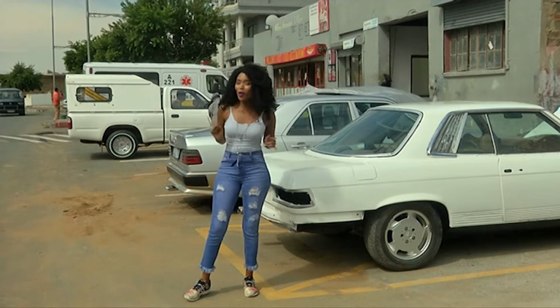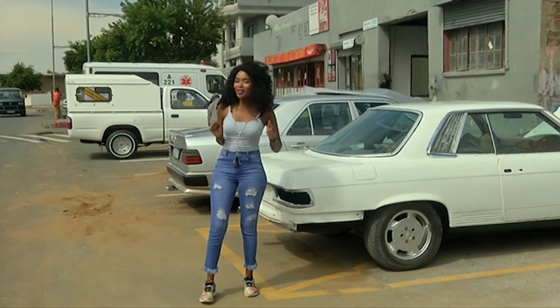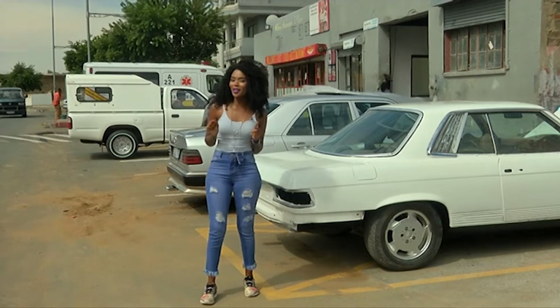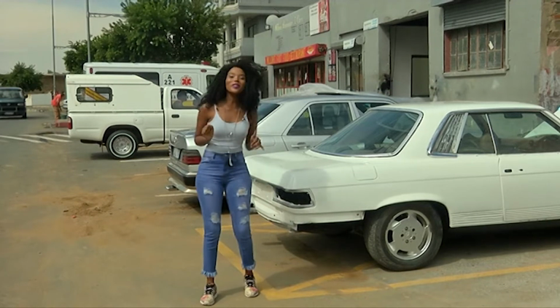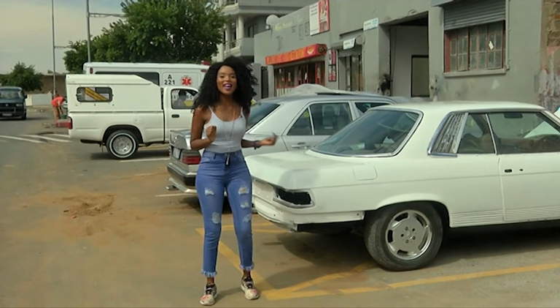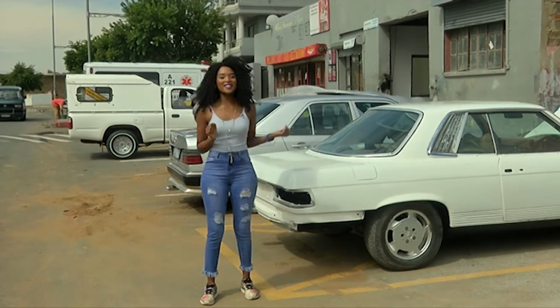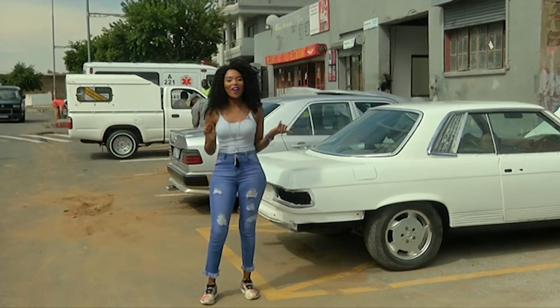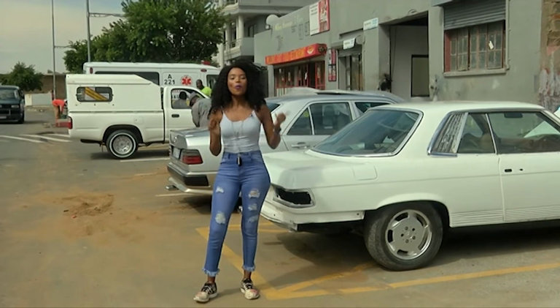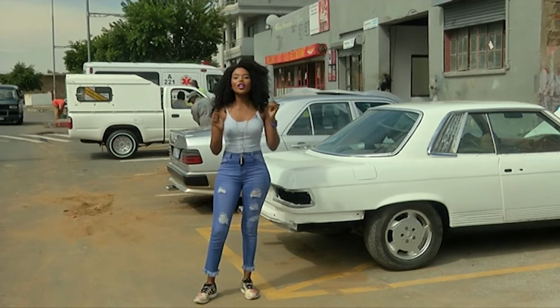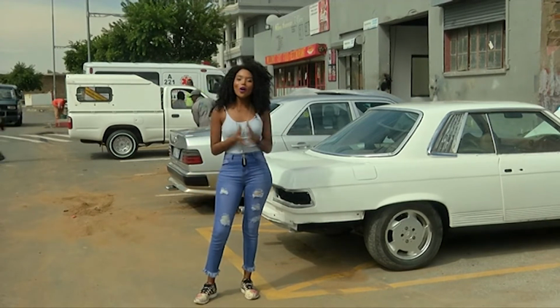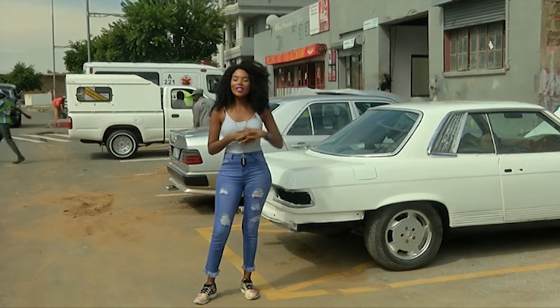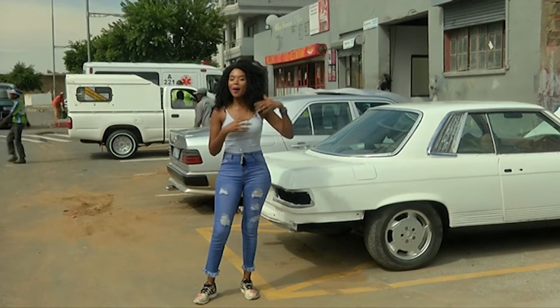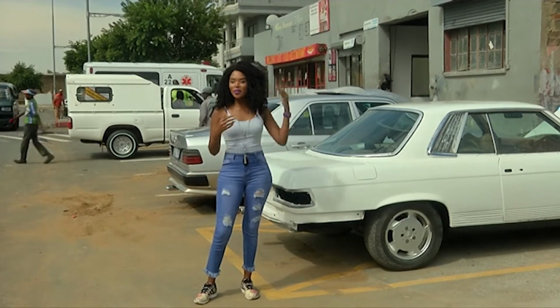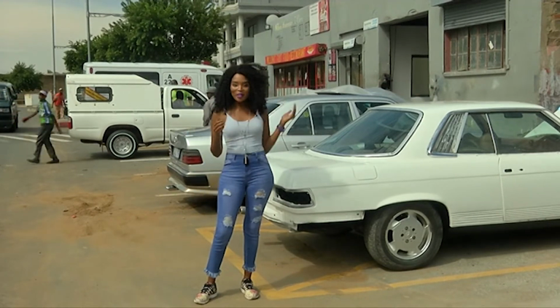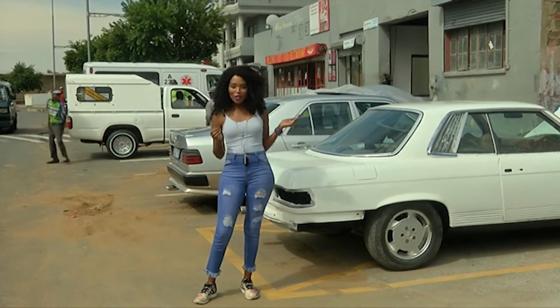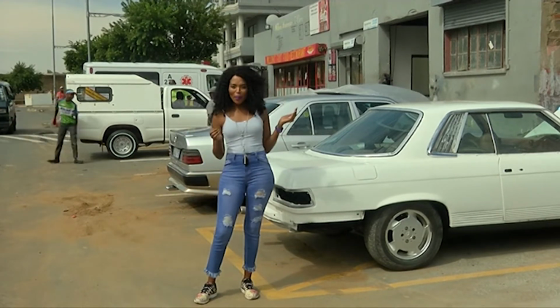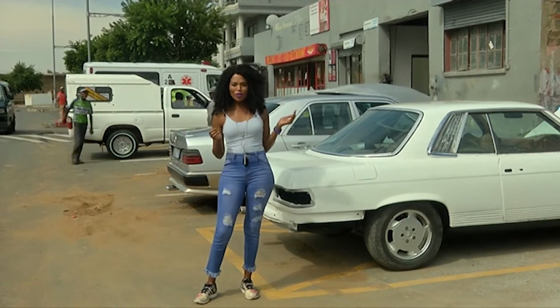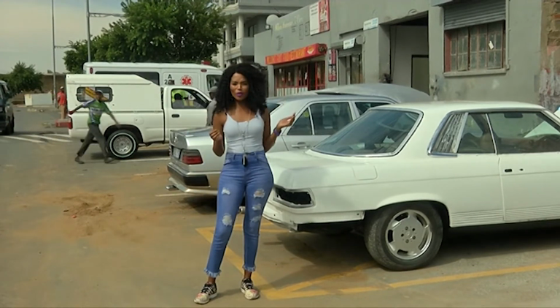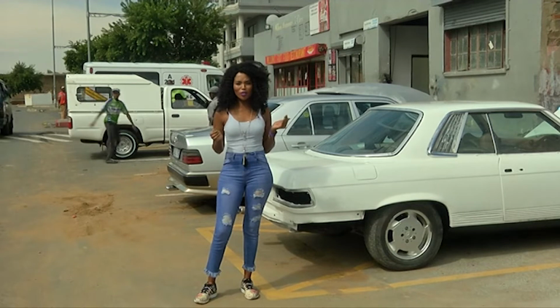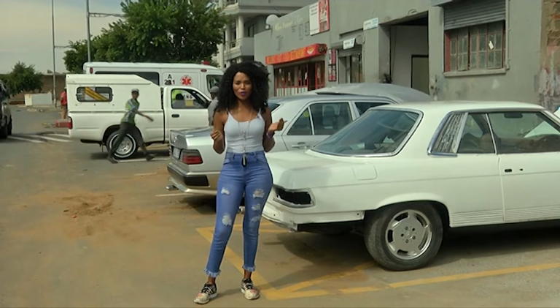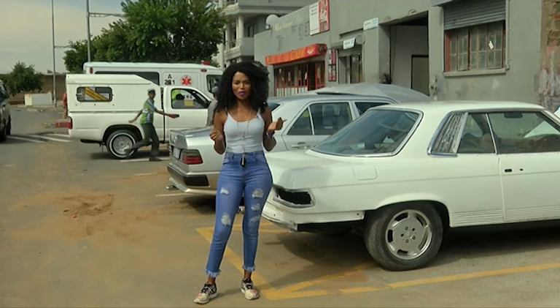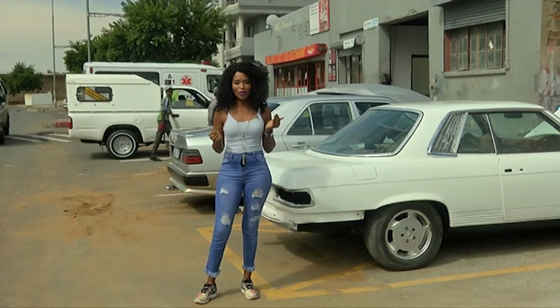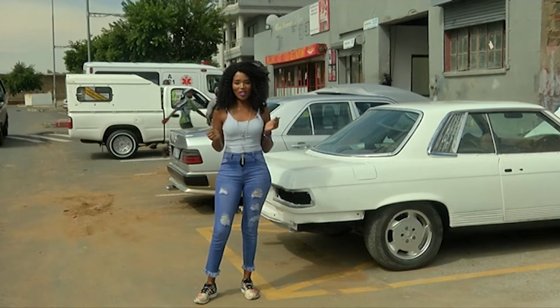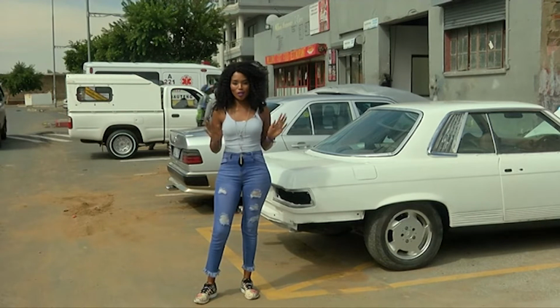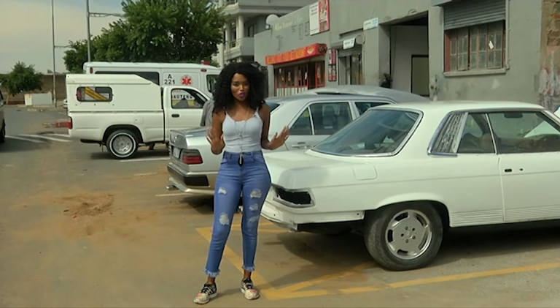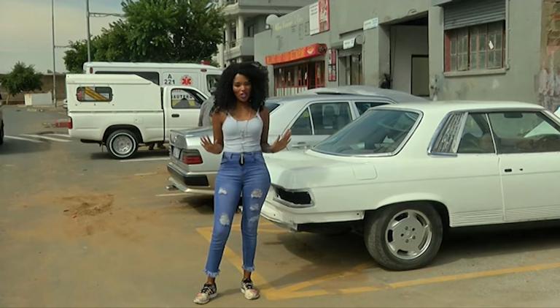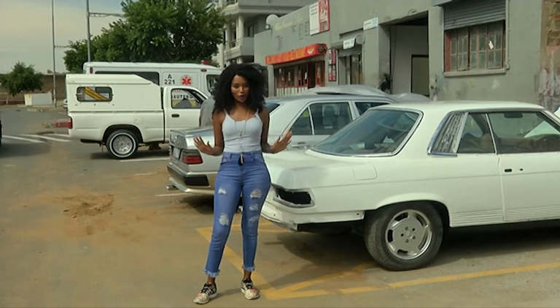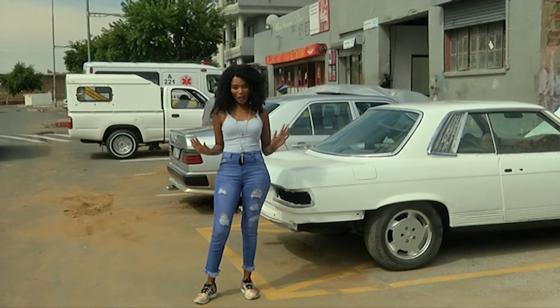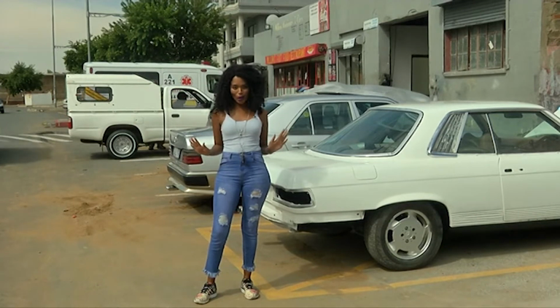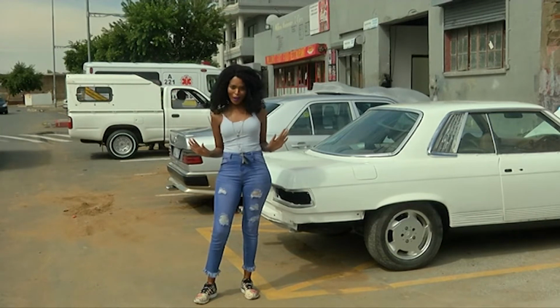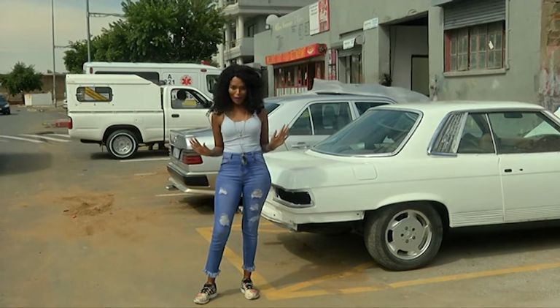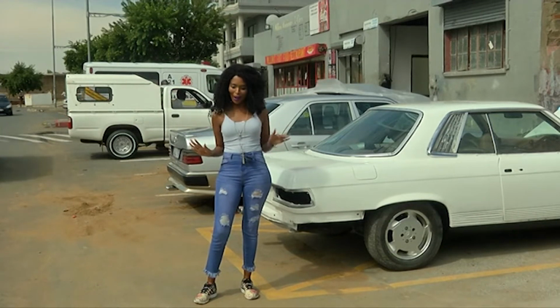Unfortunately for this SL, Willem owns a panel beating shop and soon this beauty will be gracing the streets of Soweto and South Africa.